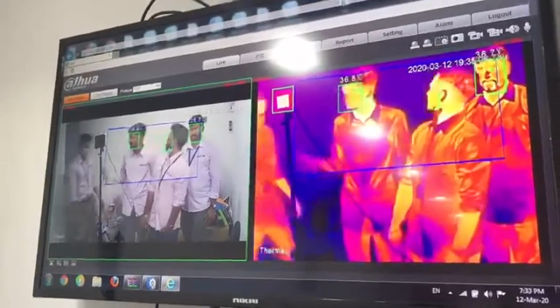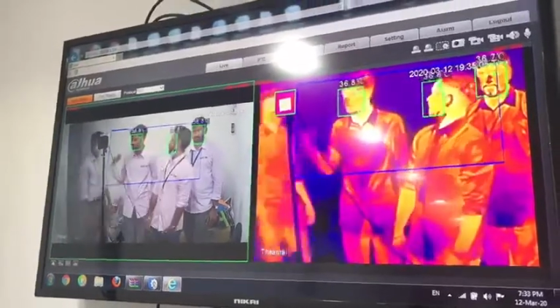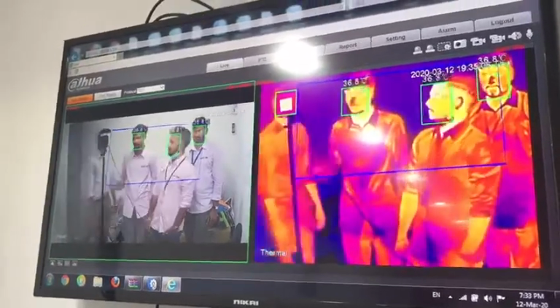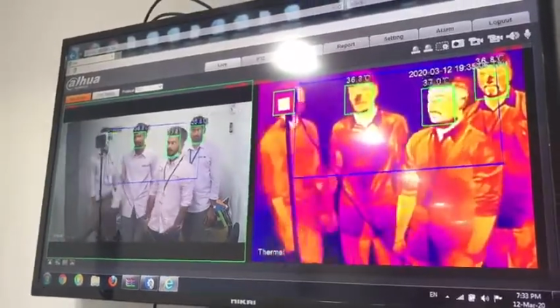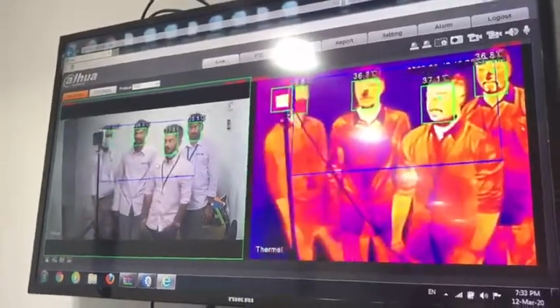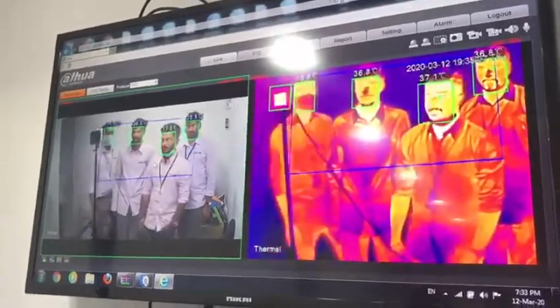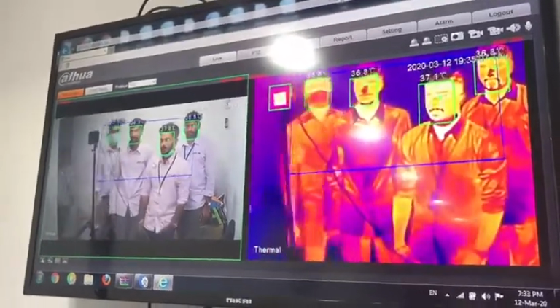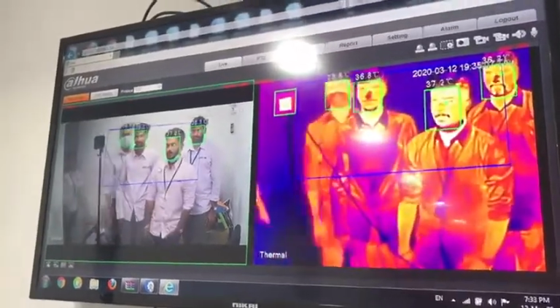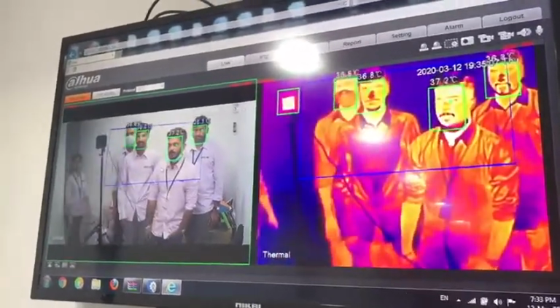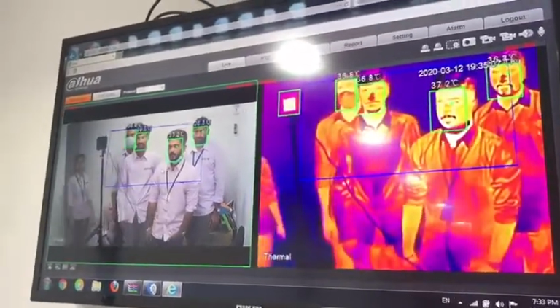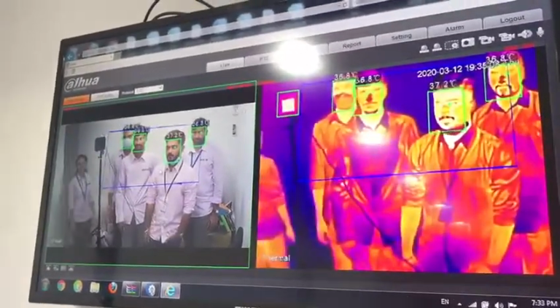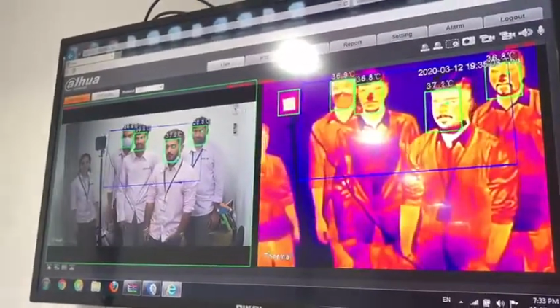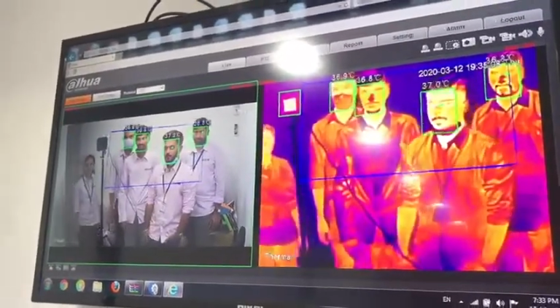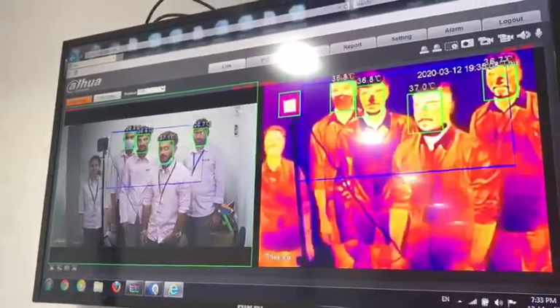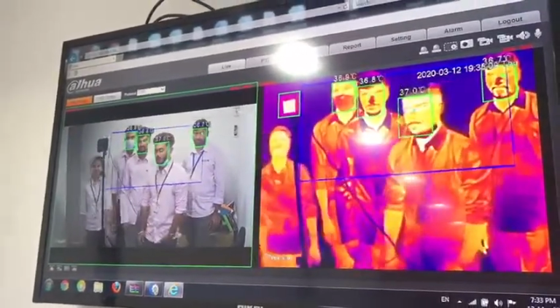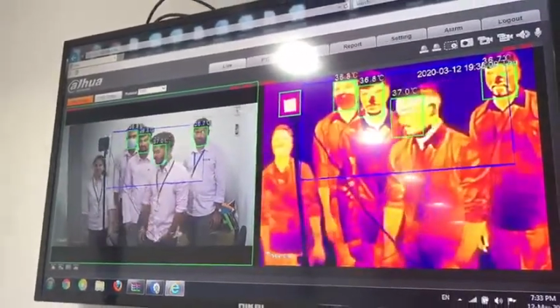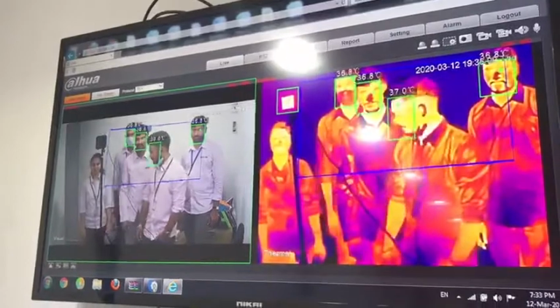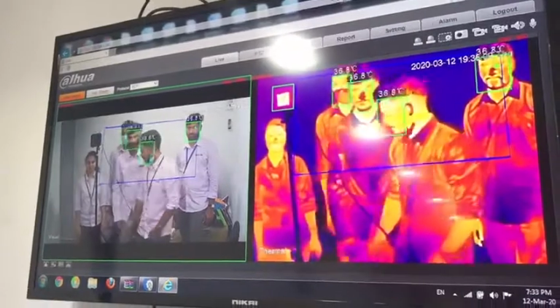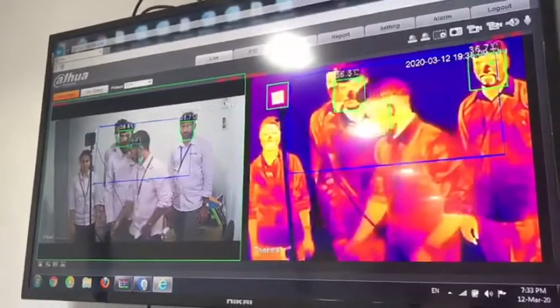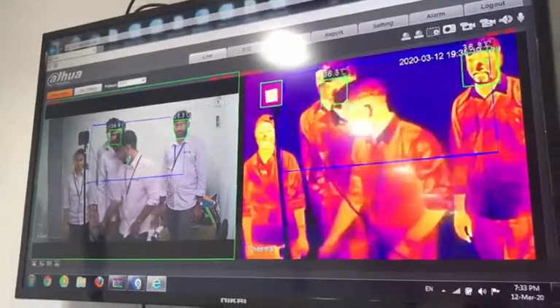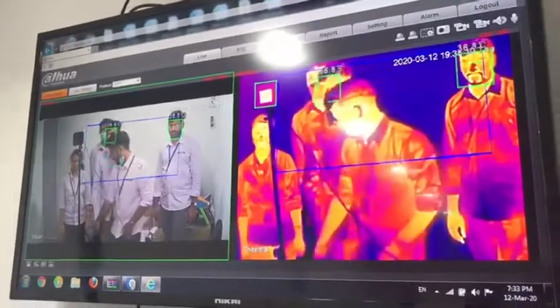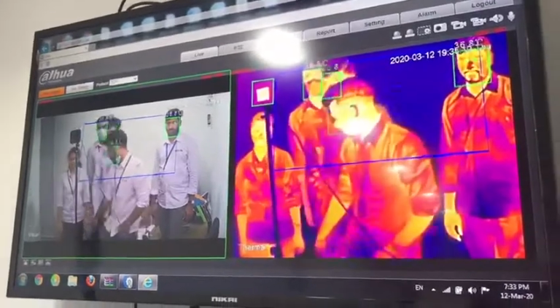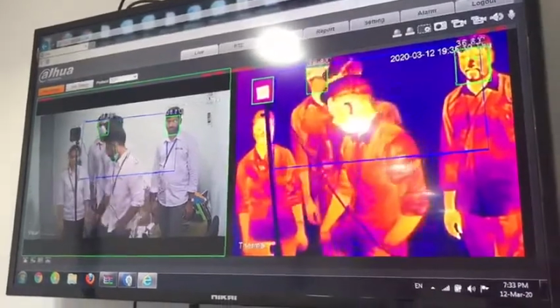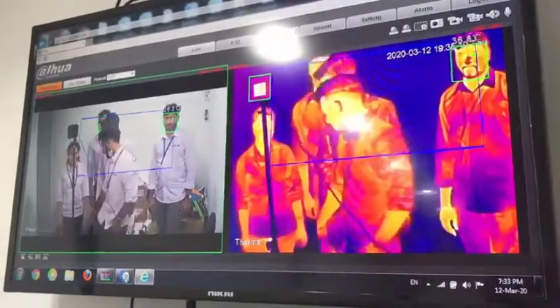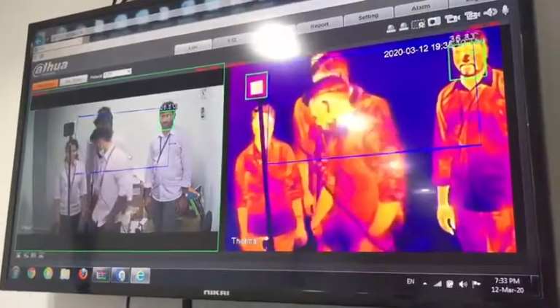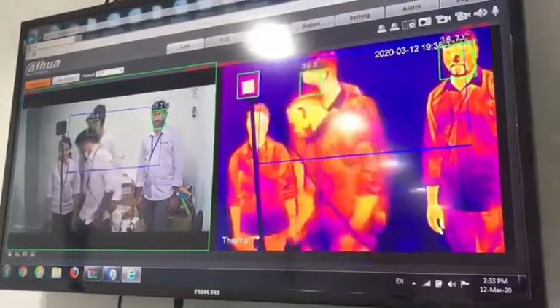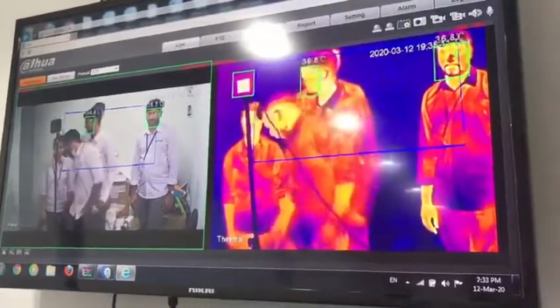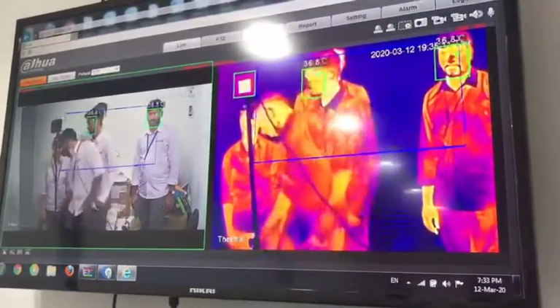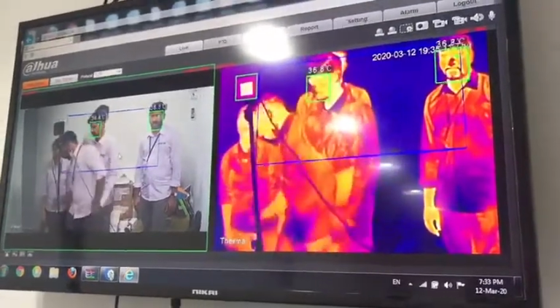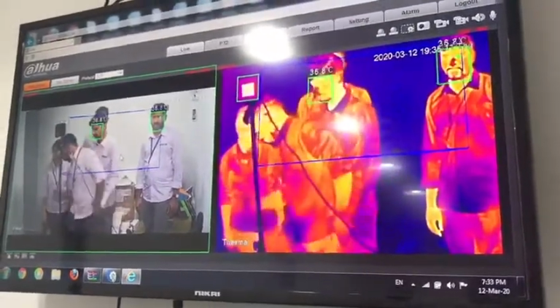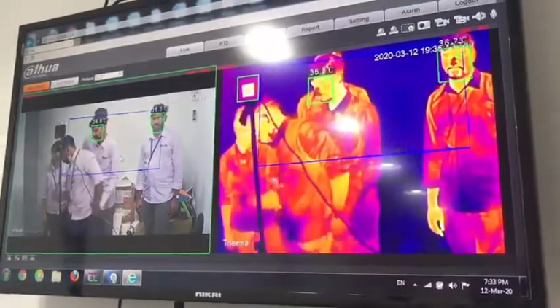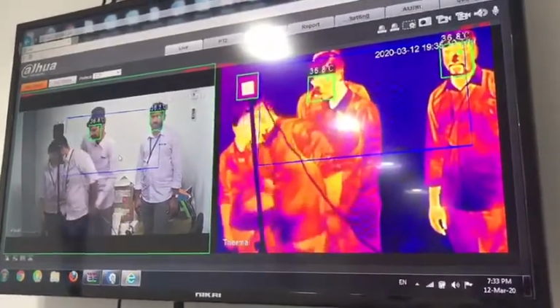This is used for indoor rooms. We can use it for airports, hotels, shopping malls, and places like that.